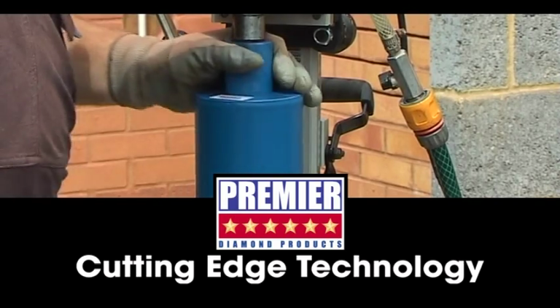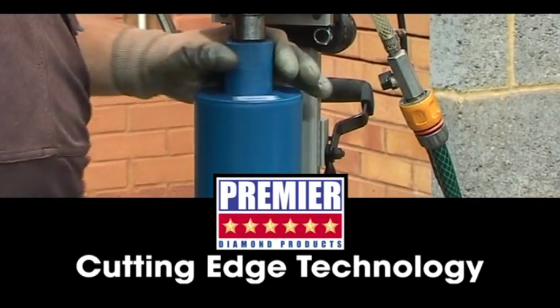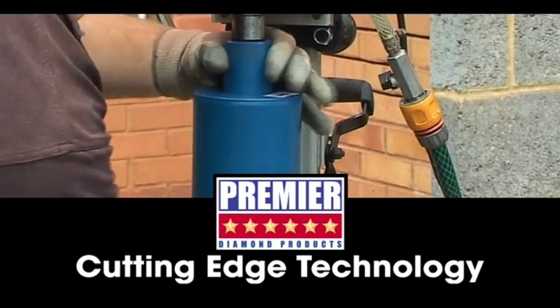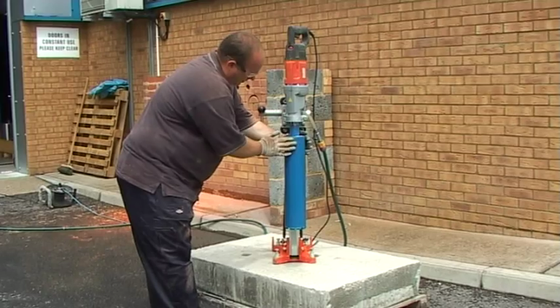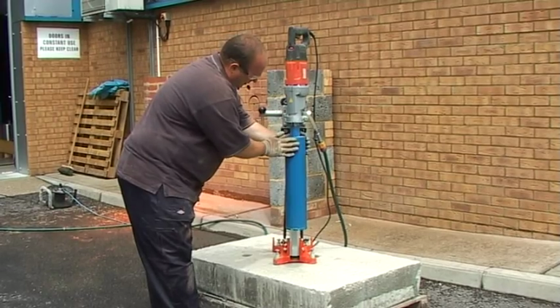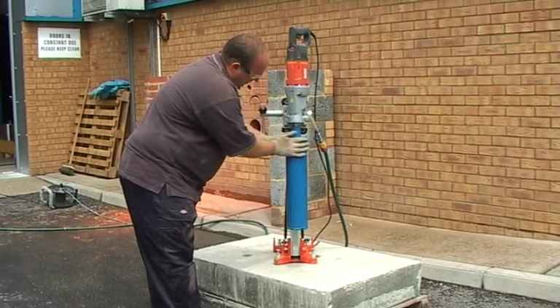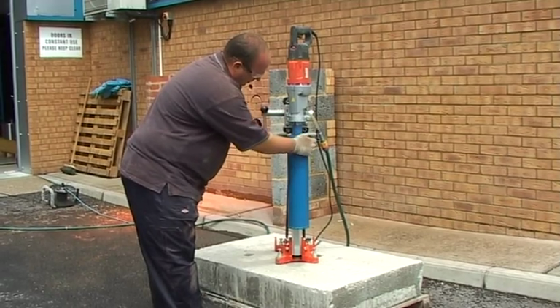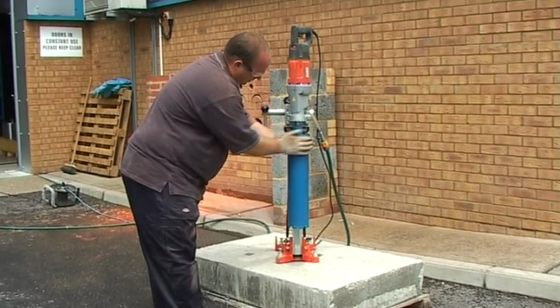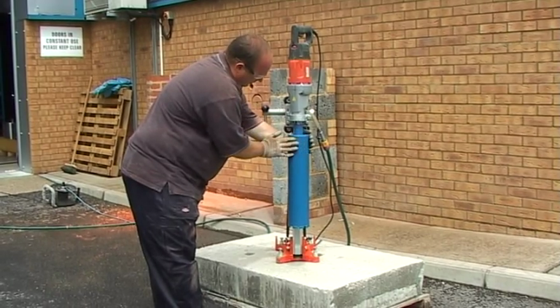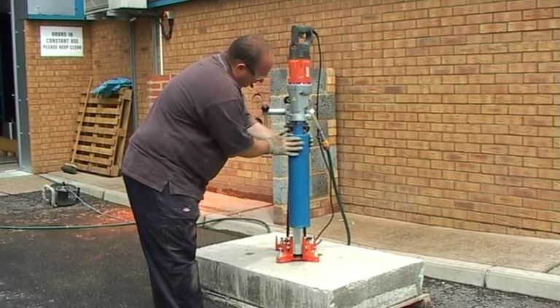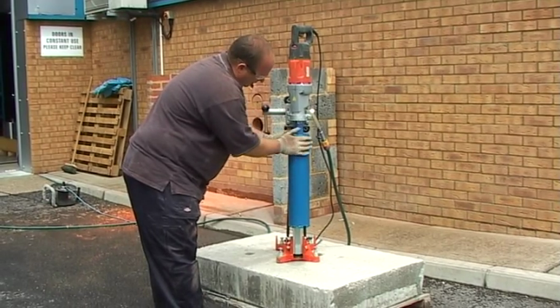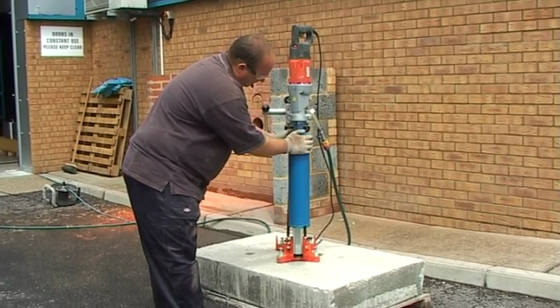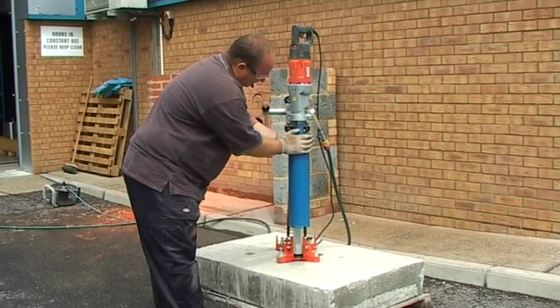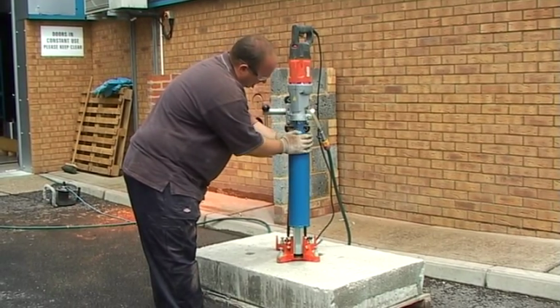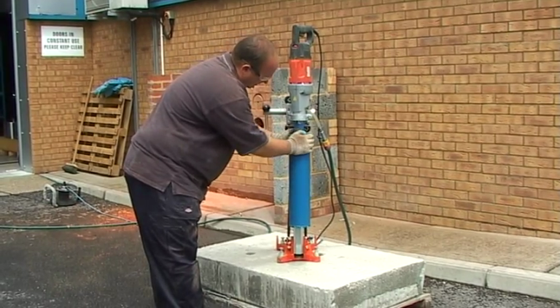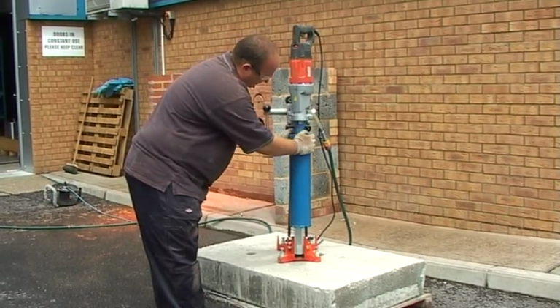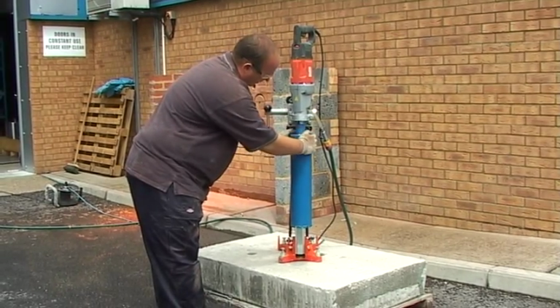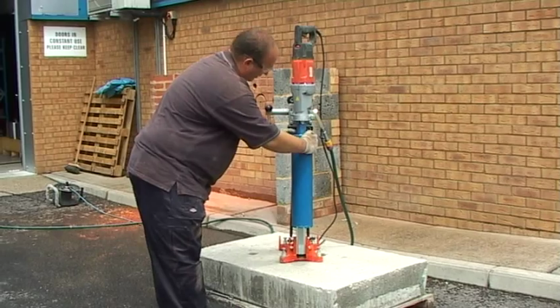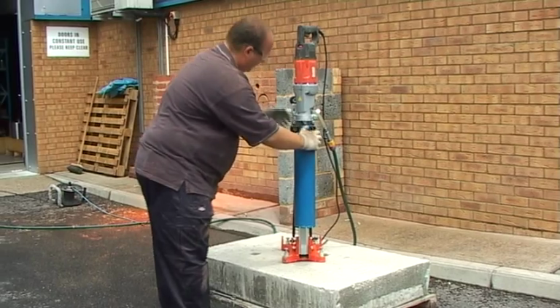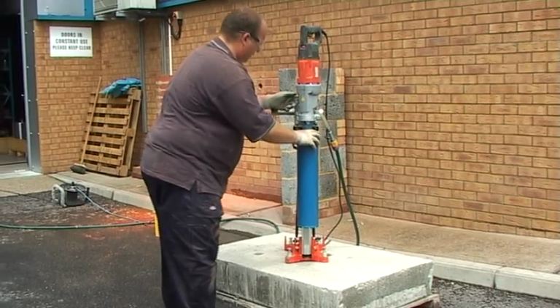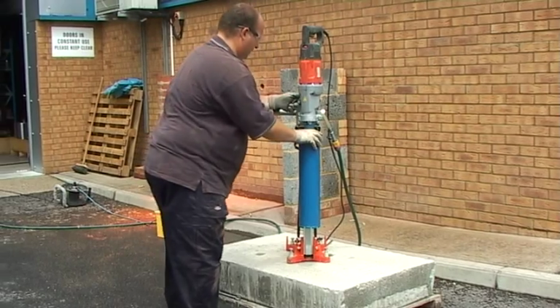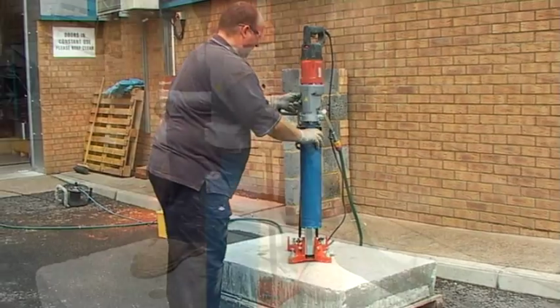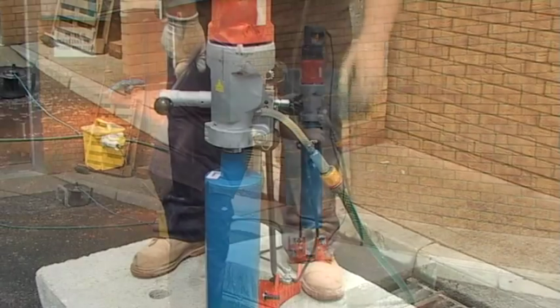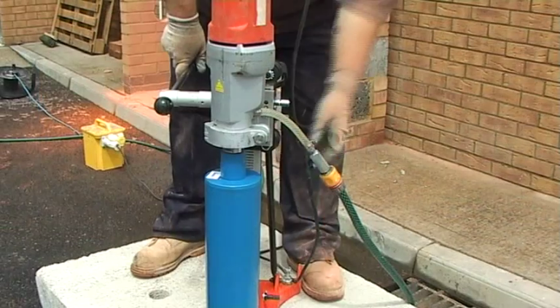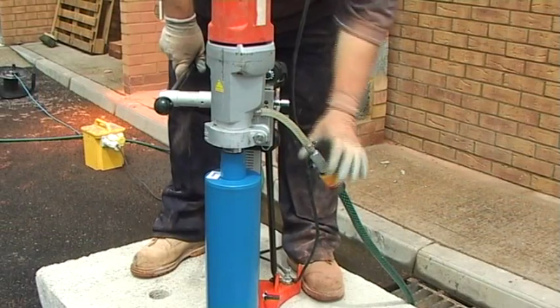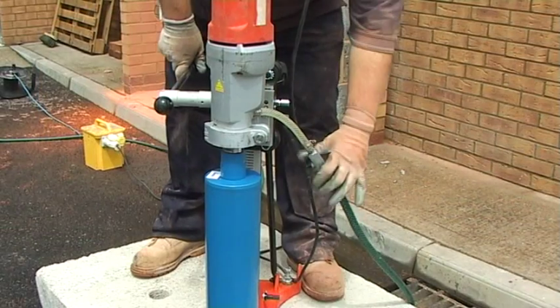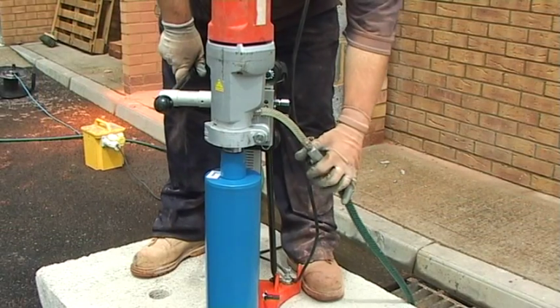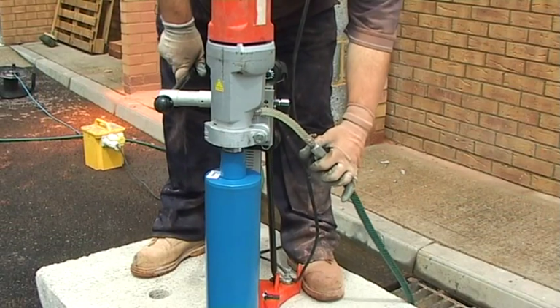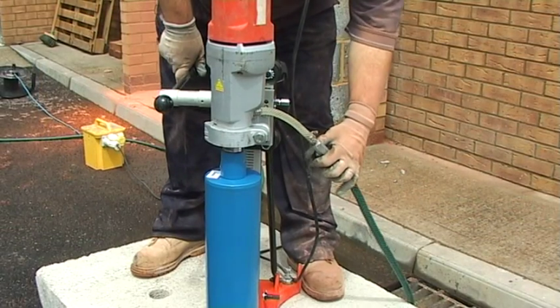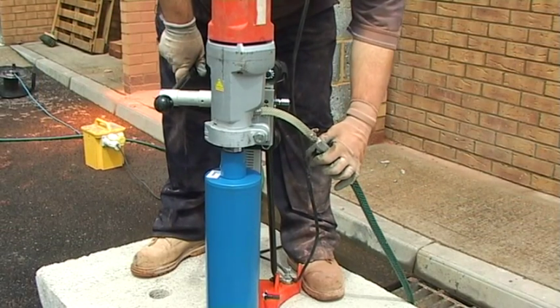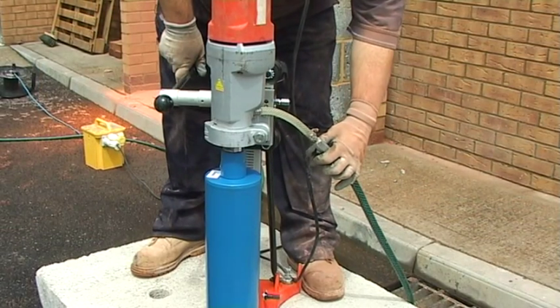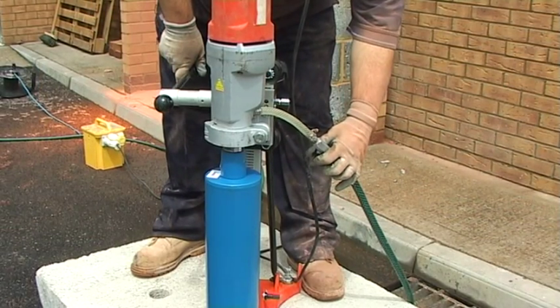Wet diamond coring requires discipline, patience, structural appreciation and a mechanical aptitude.